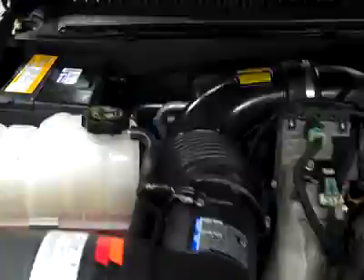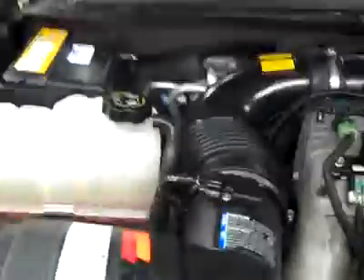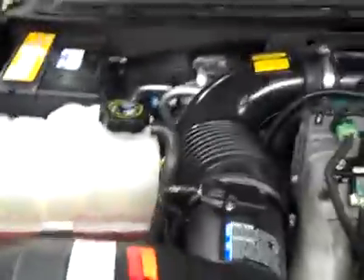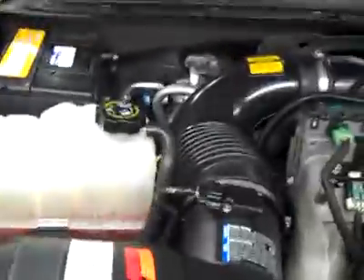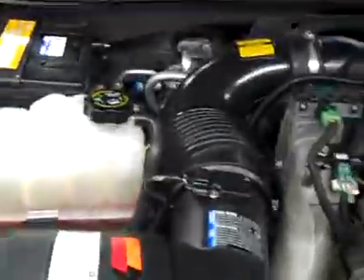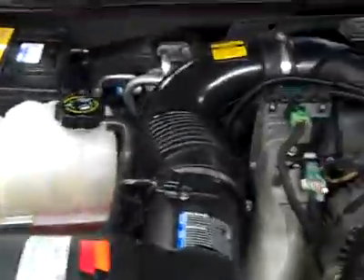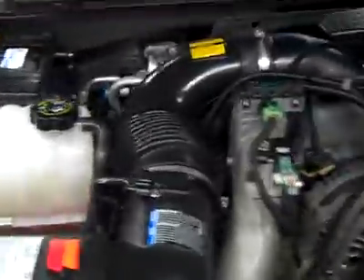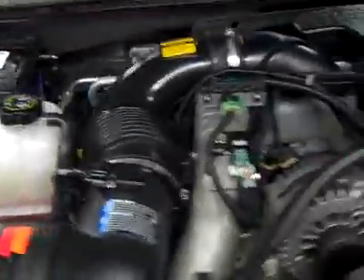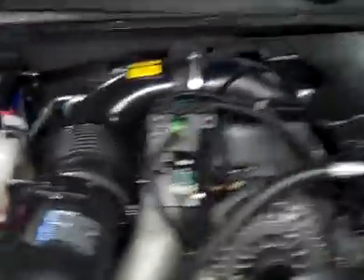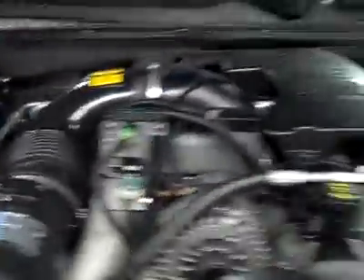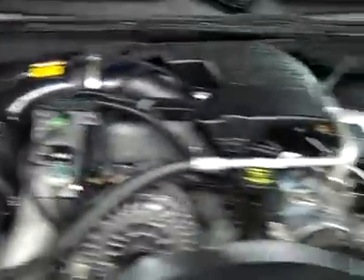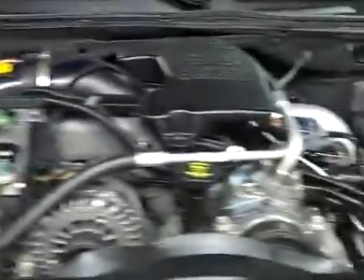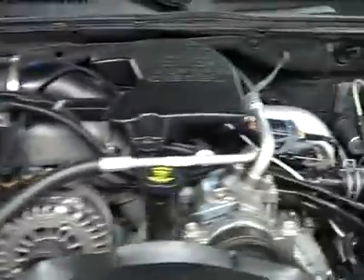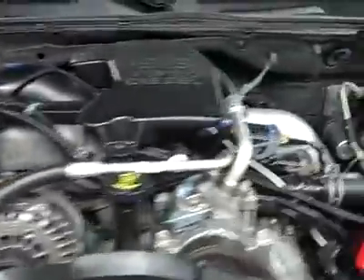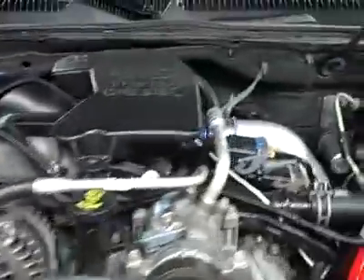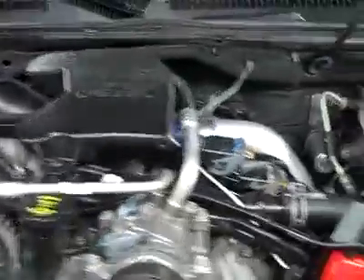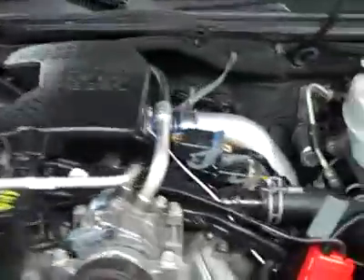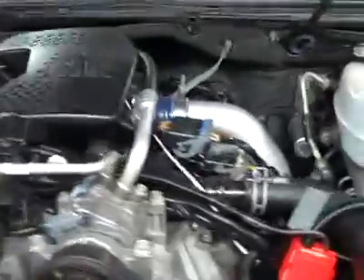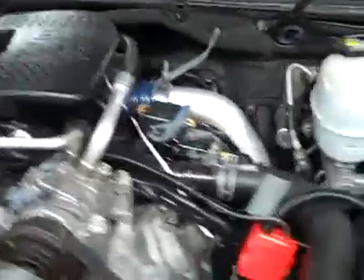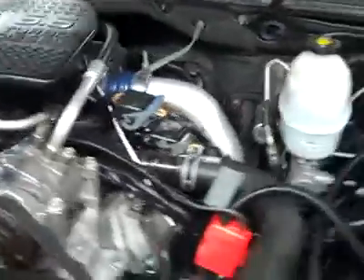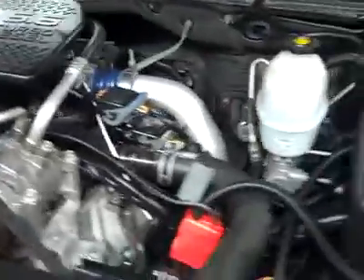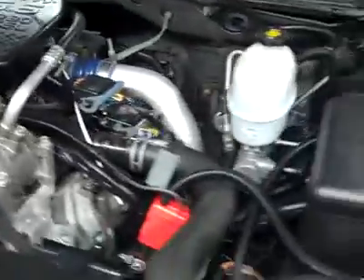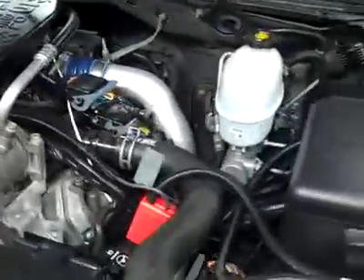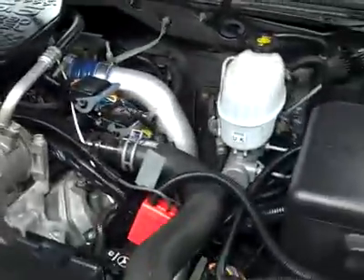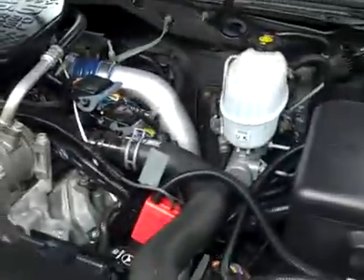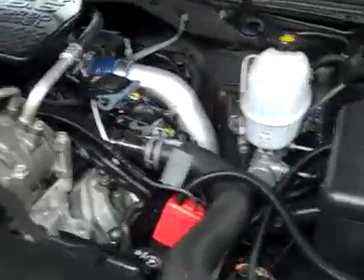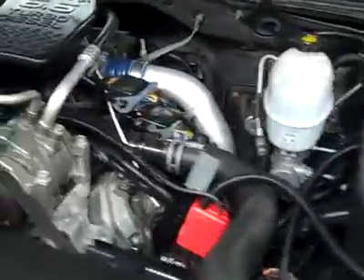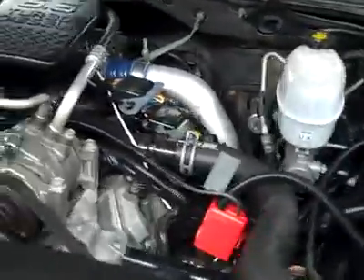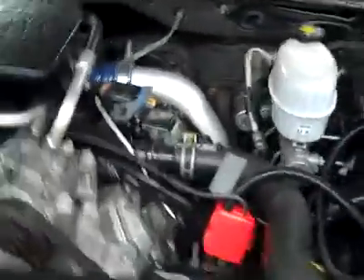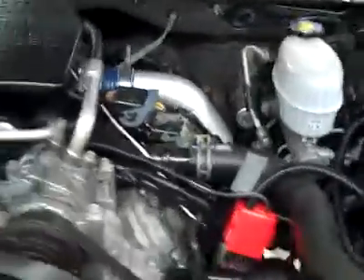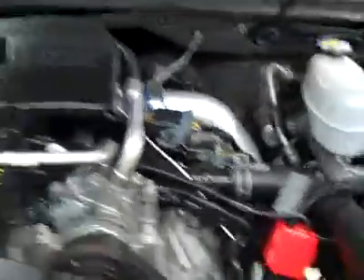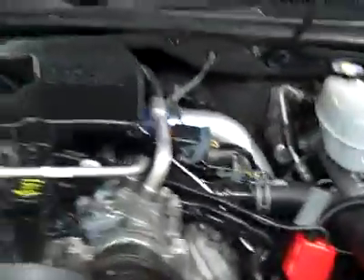Under the hood, a nice clean engine bay, and as you can hear, it's running very smoothly.